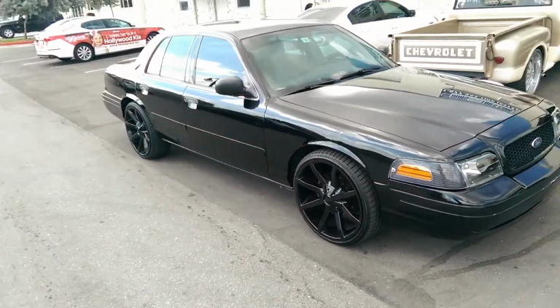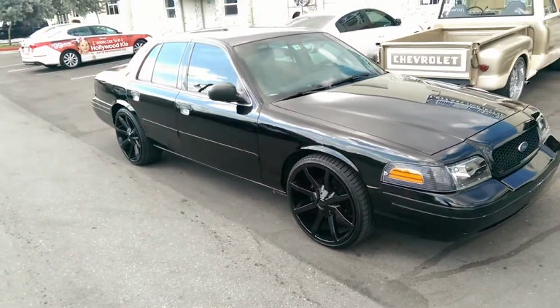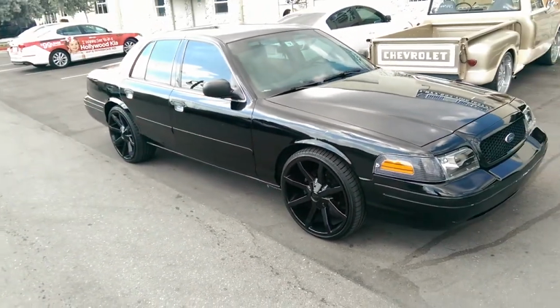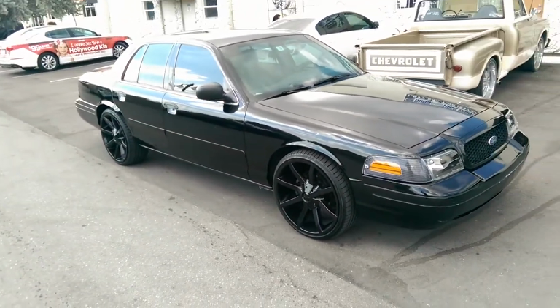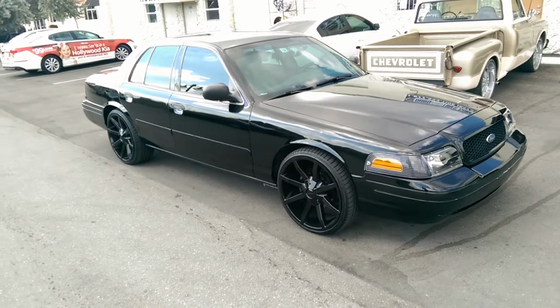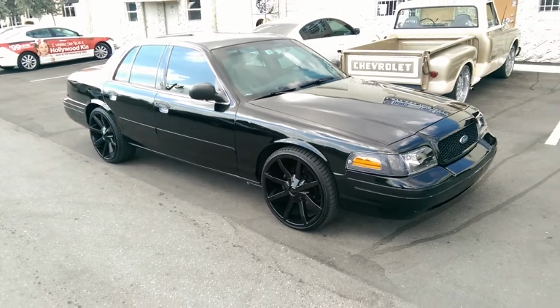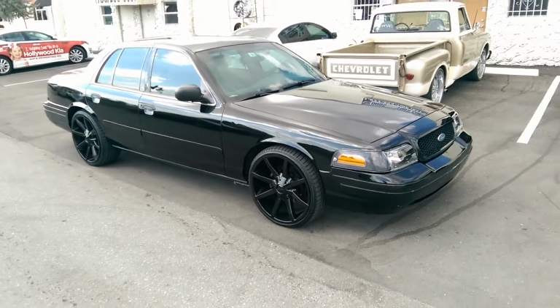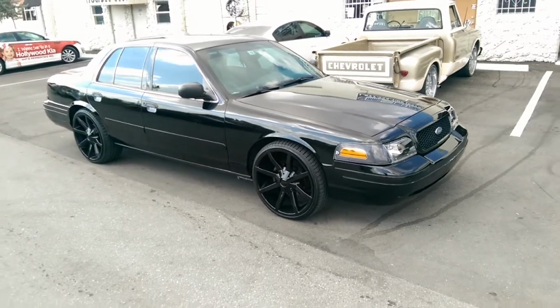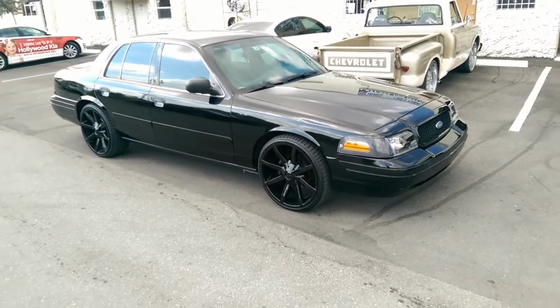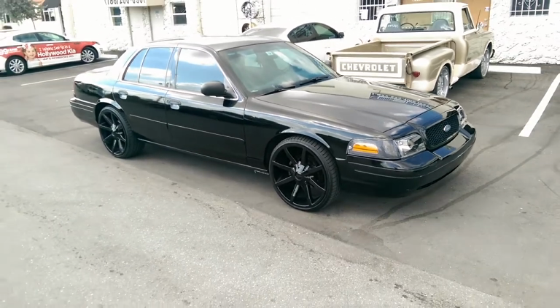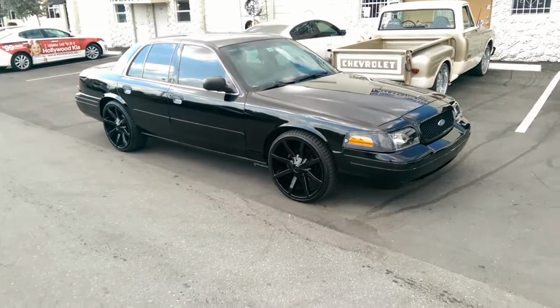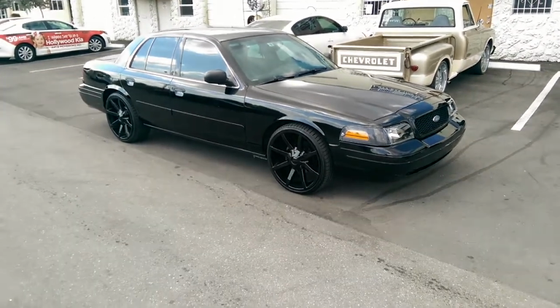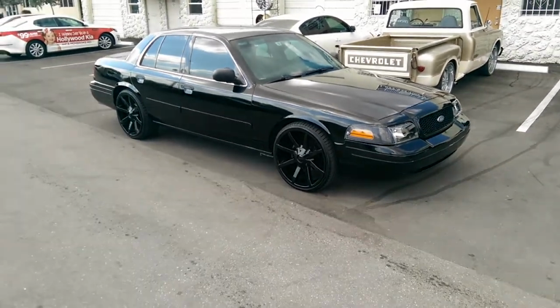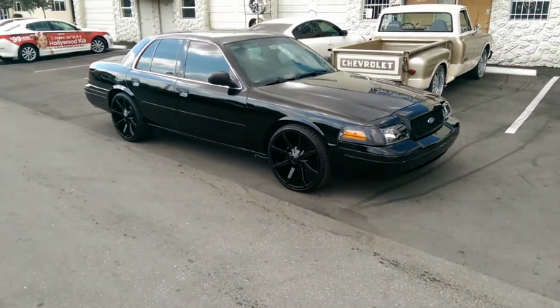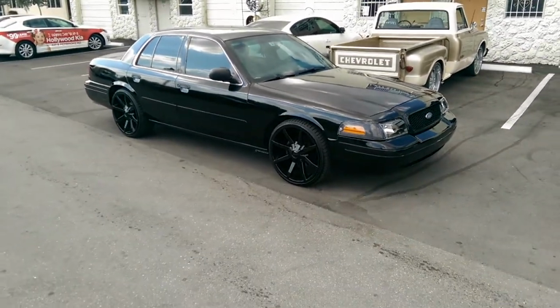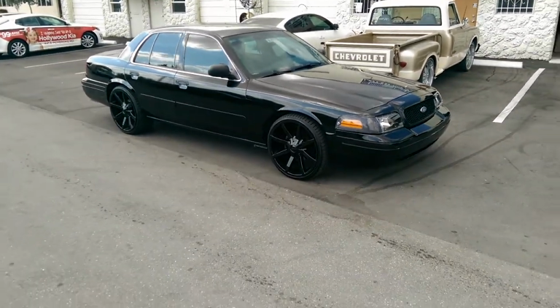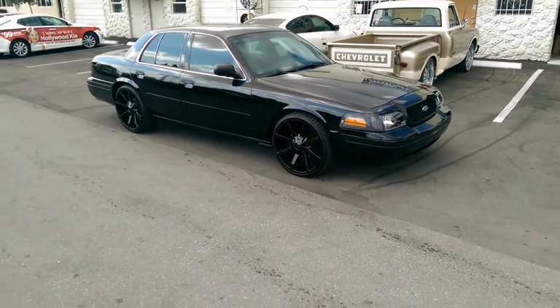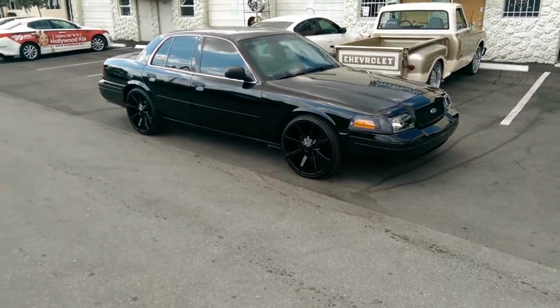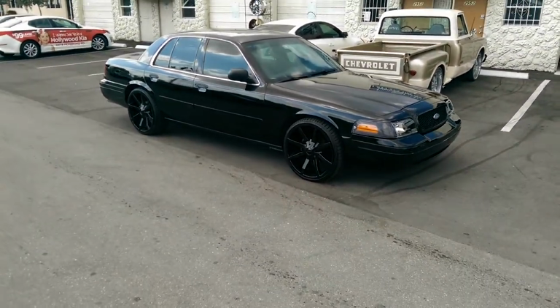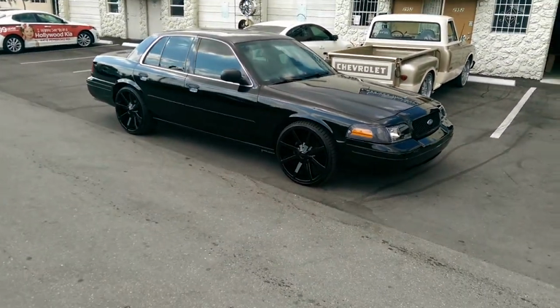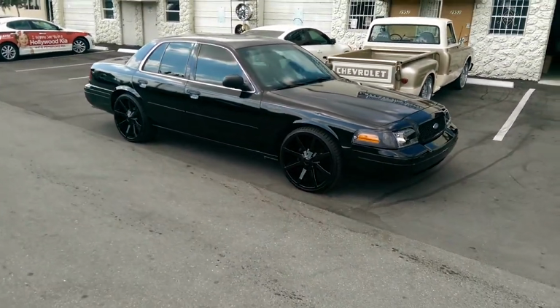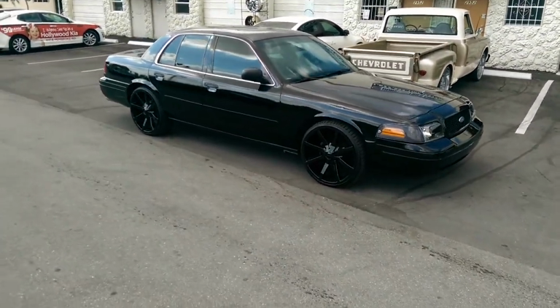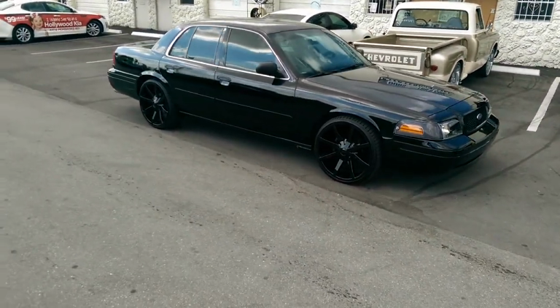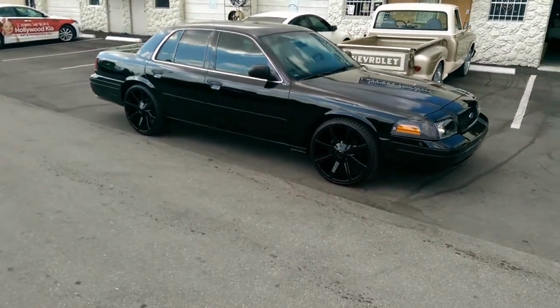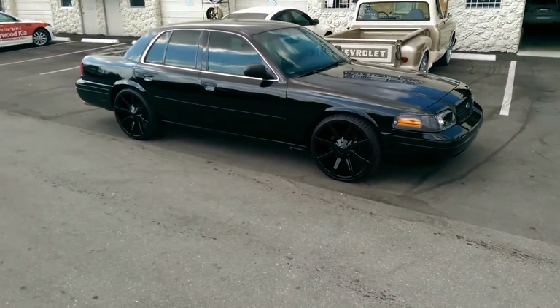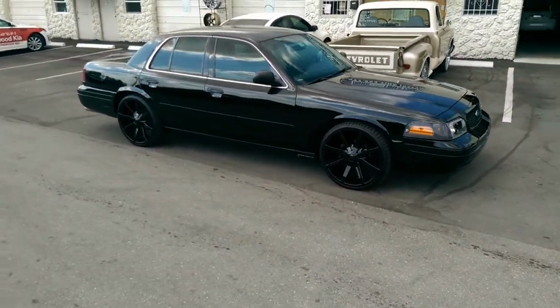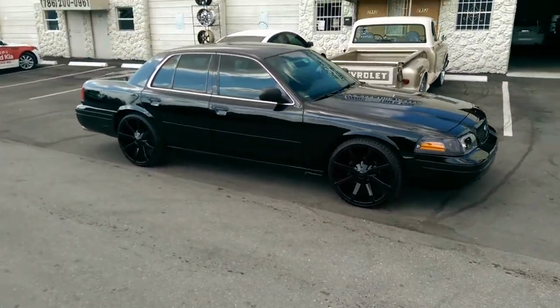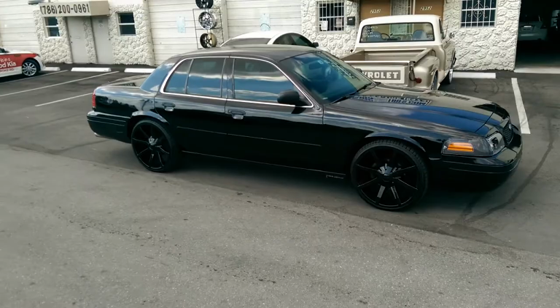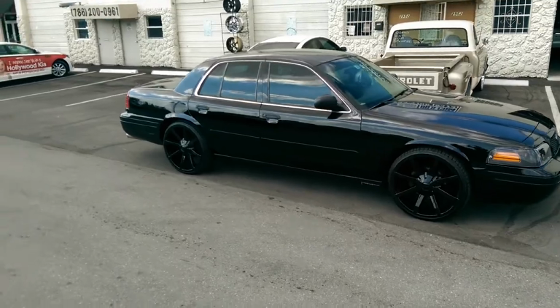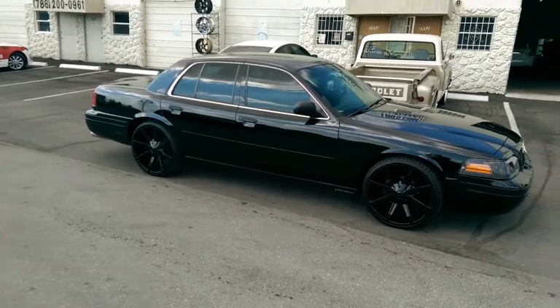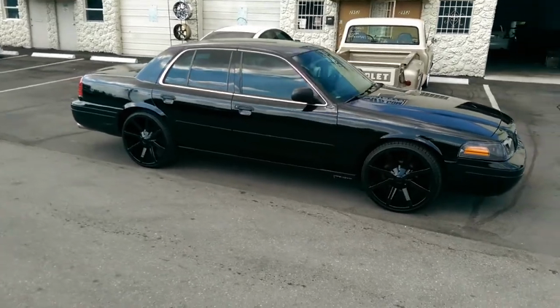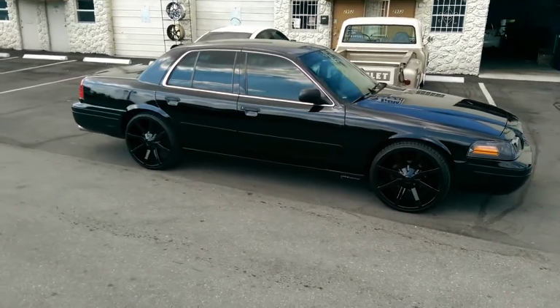You can find these online at DubsandTires.com or call us at 877-544-8473. Get the blacked-out look.